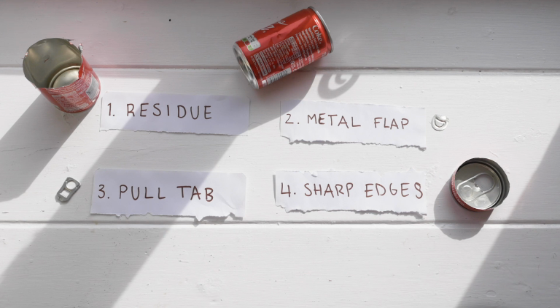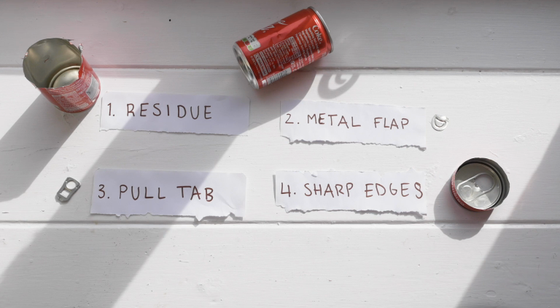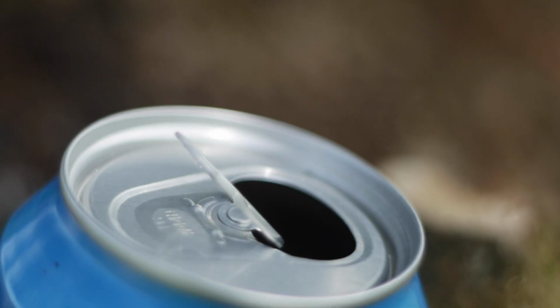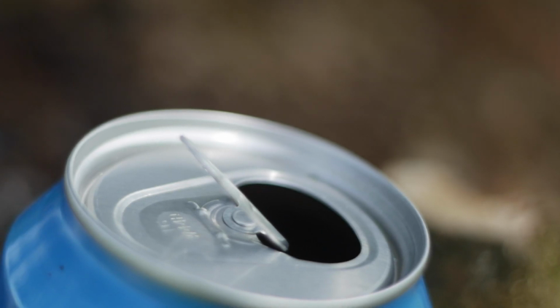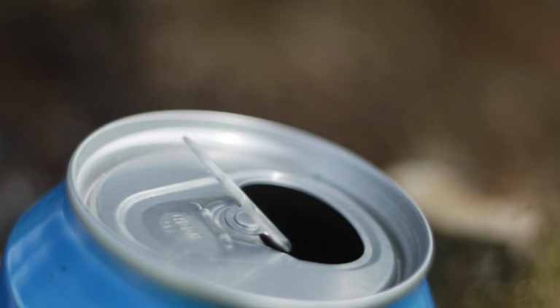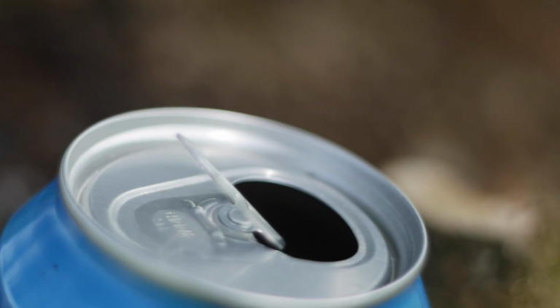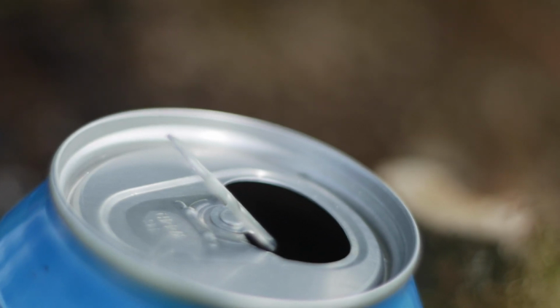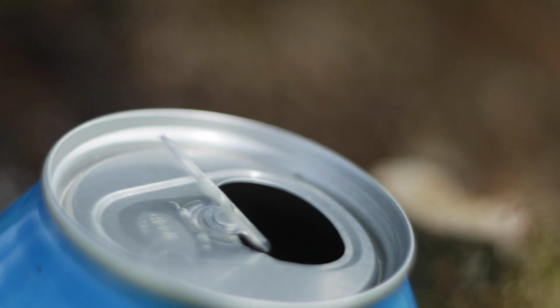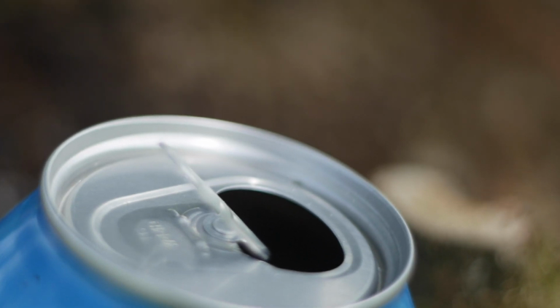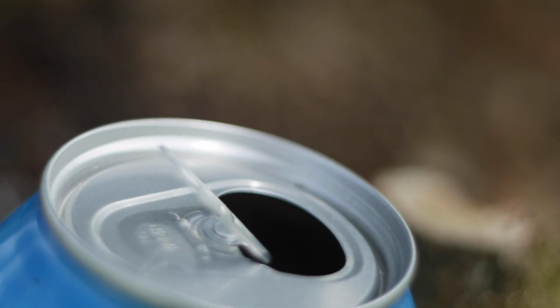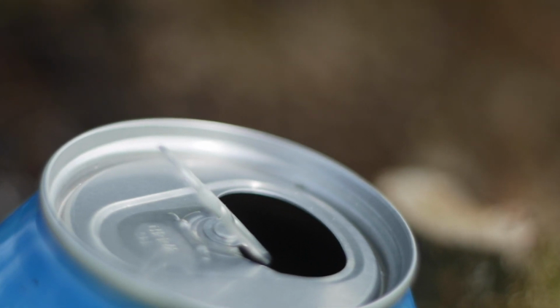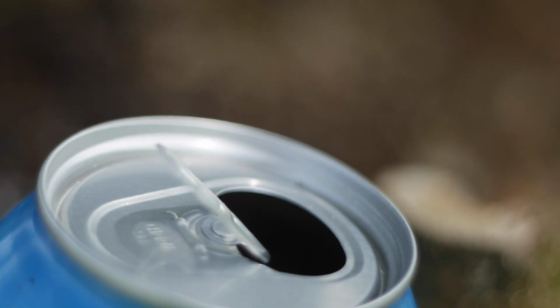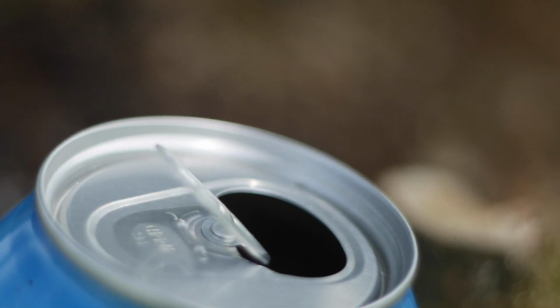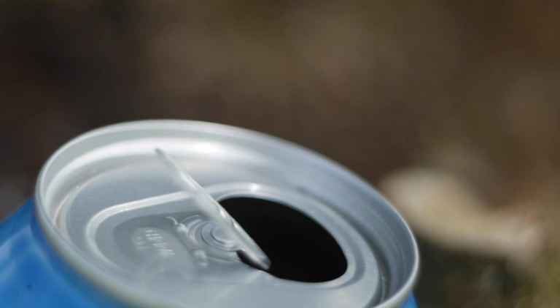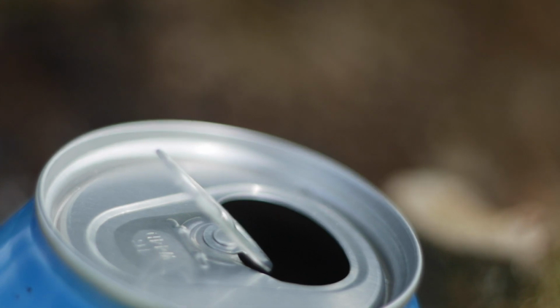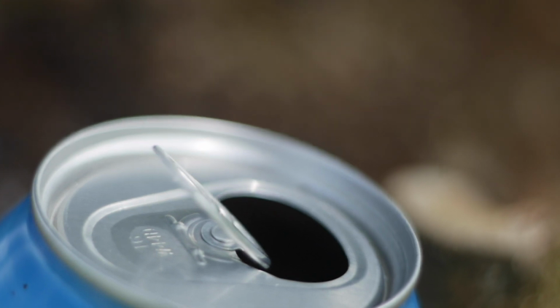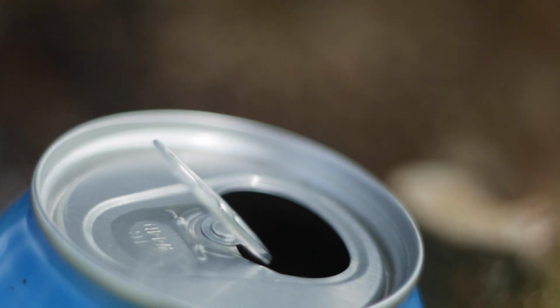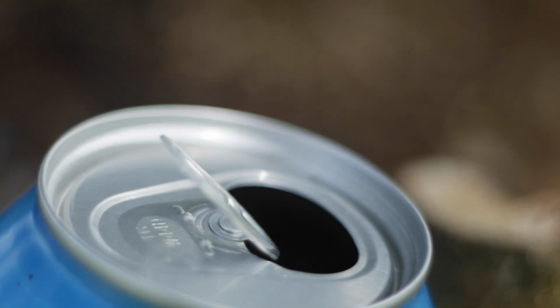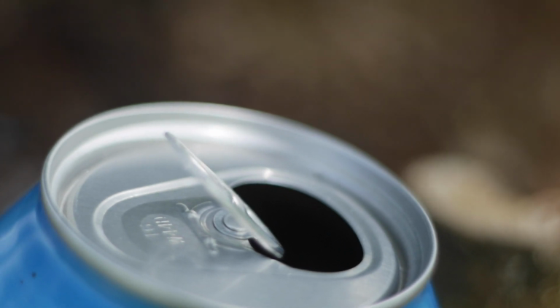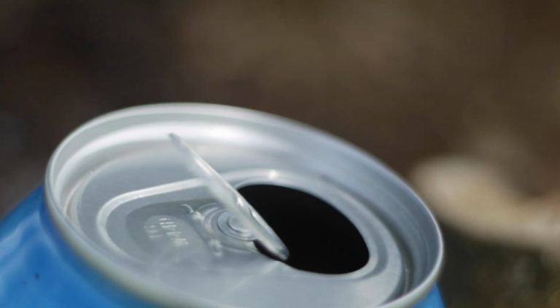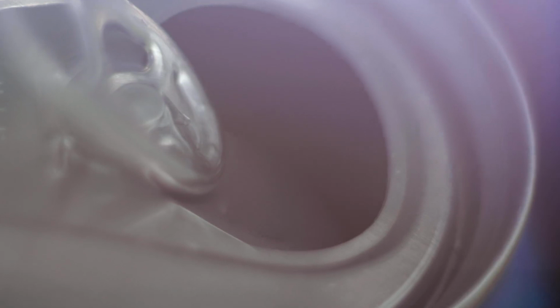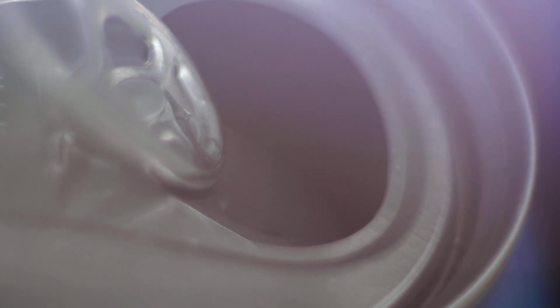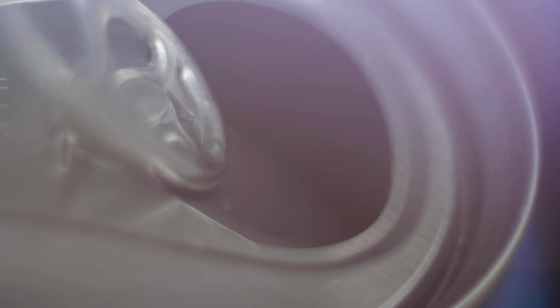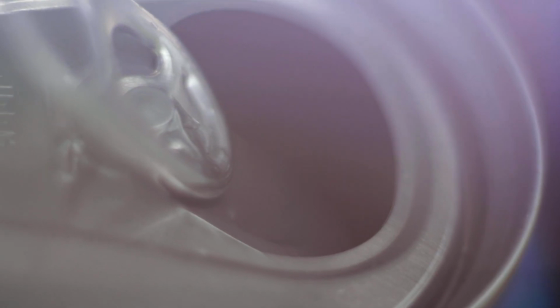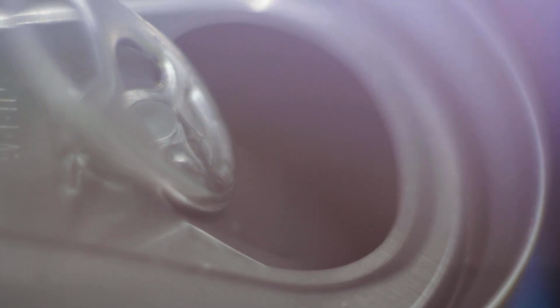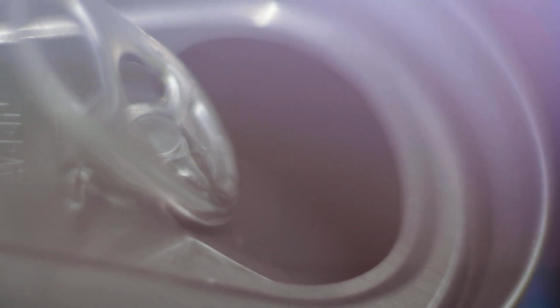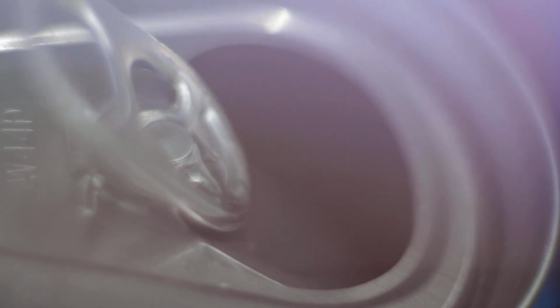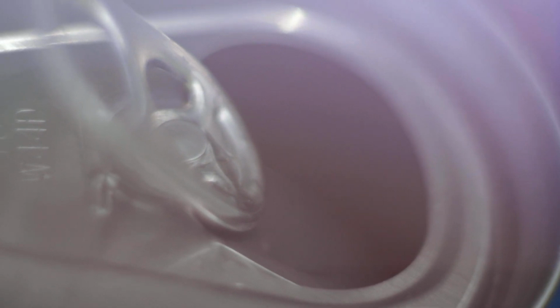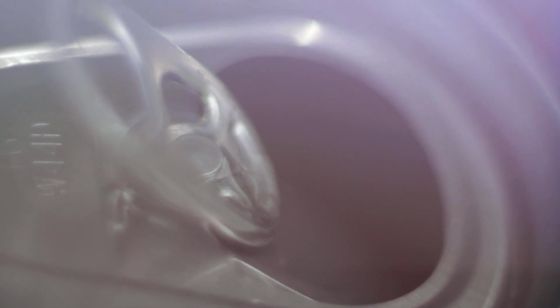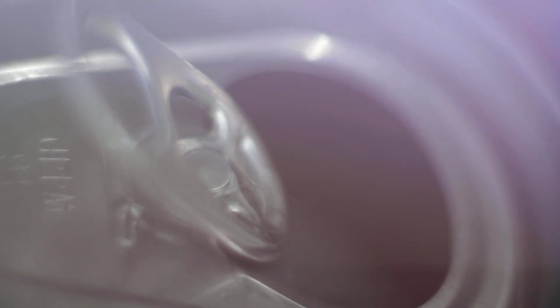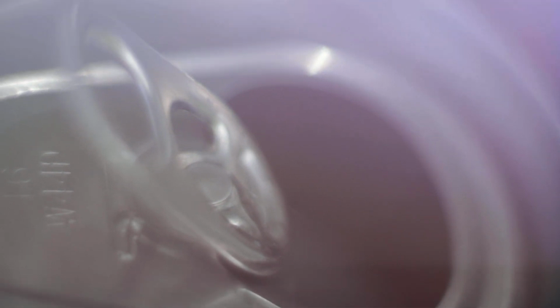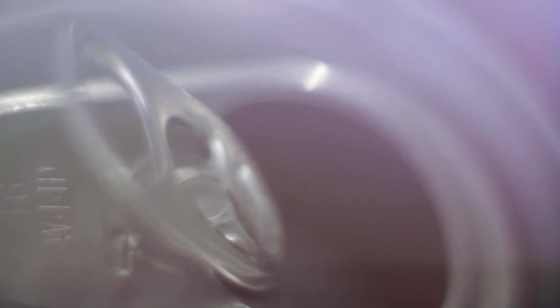Four: sharp edges. This one is pretty self-explanatory. The rim of the drinking hole is incredibly sharp thin metal, and for a small animal, even a simple cut proves to be fatal.